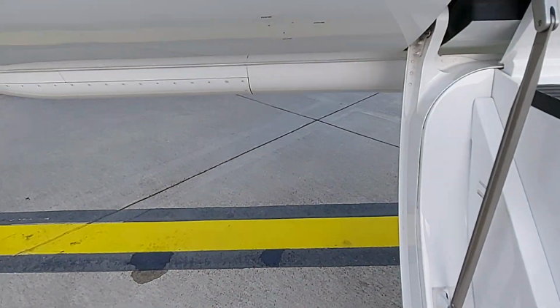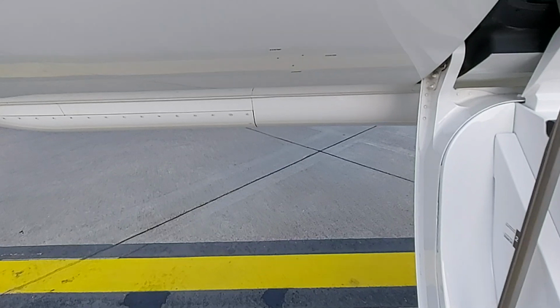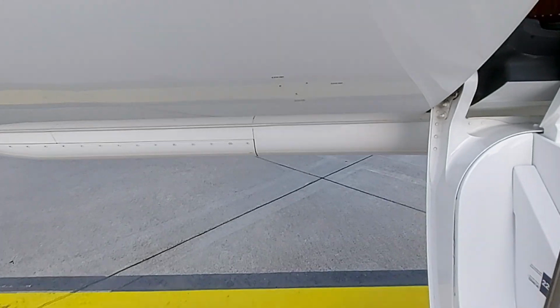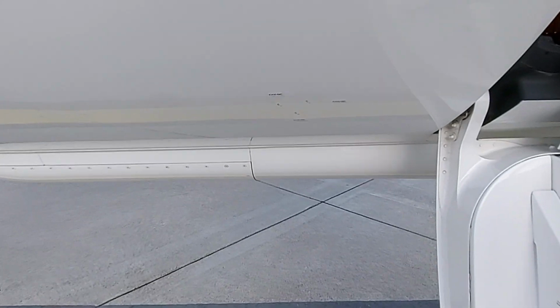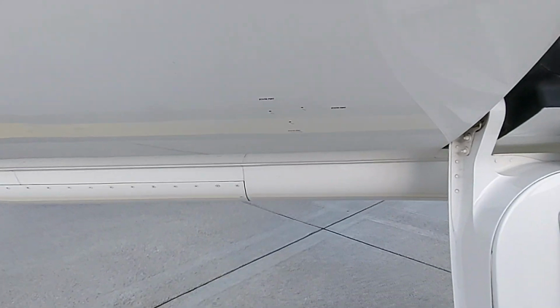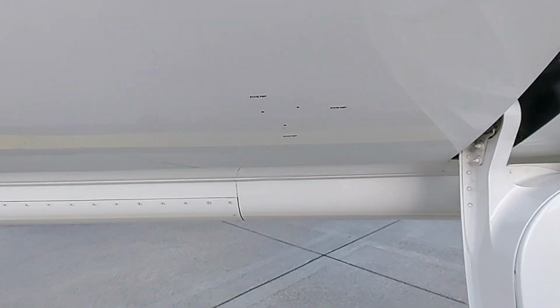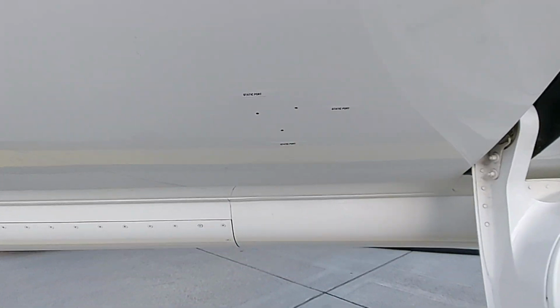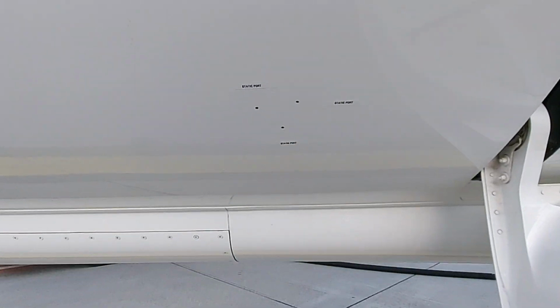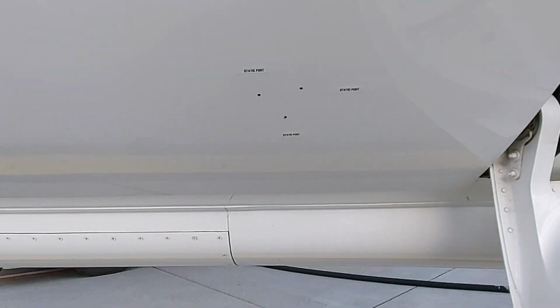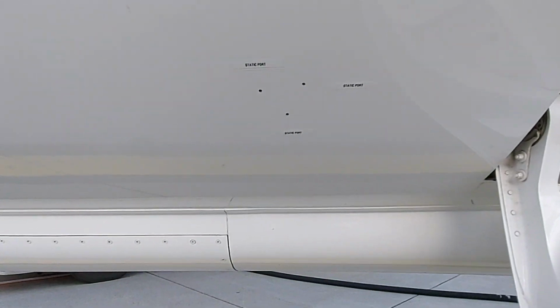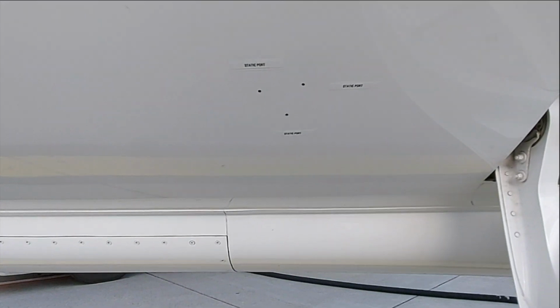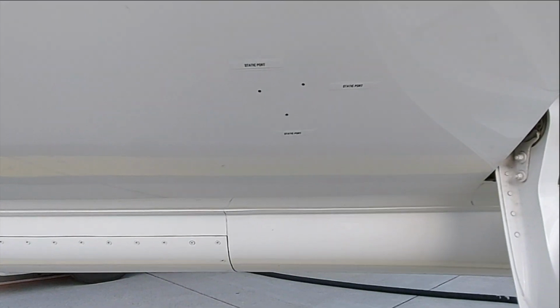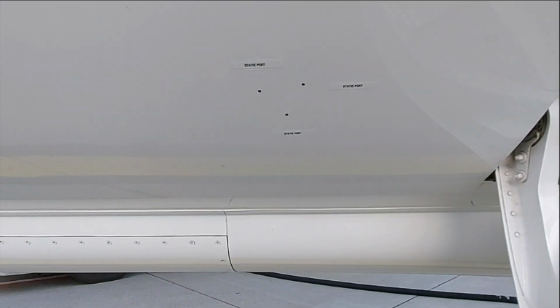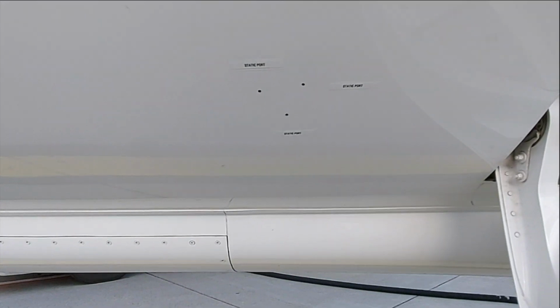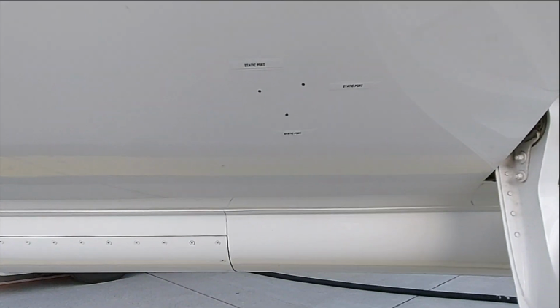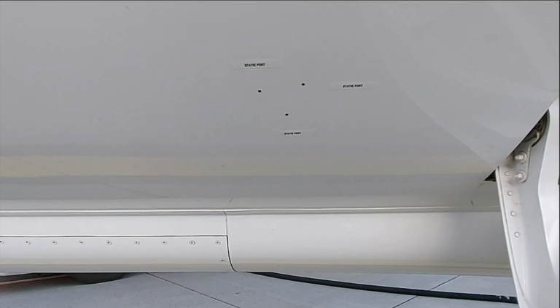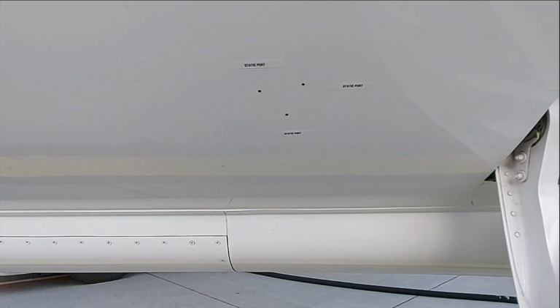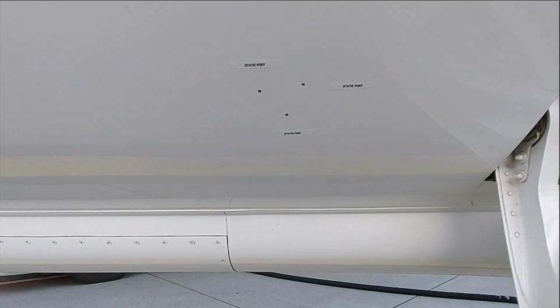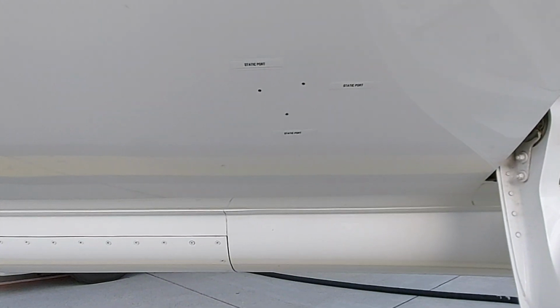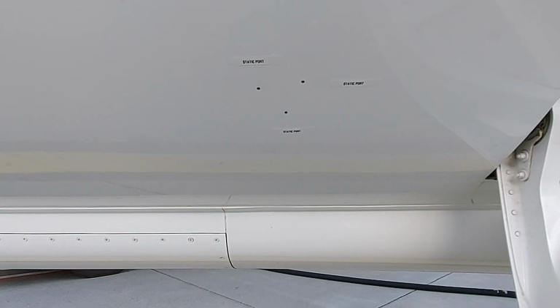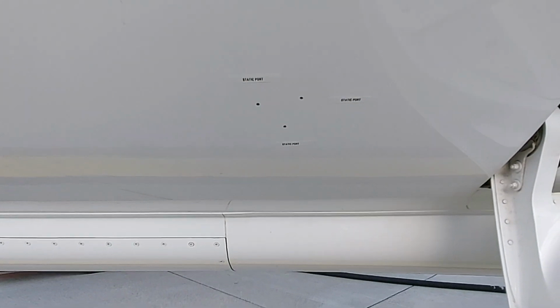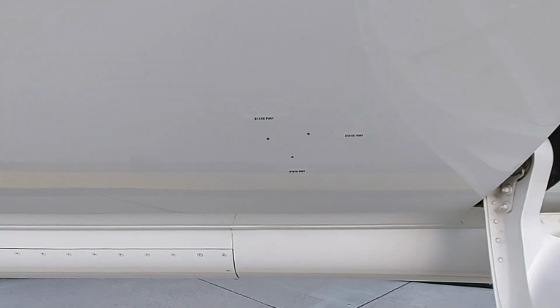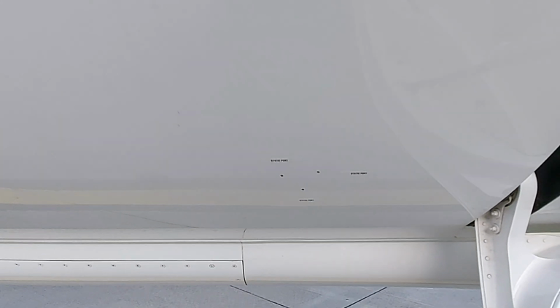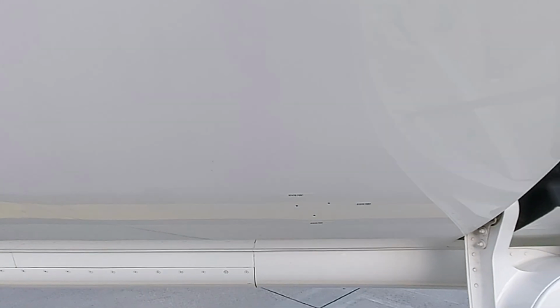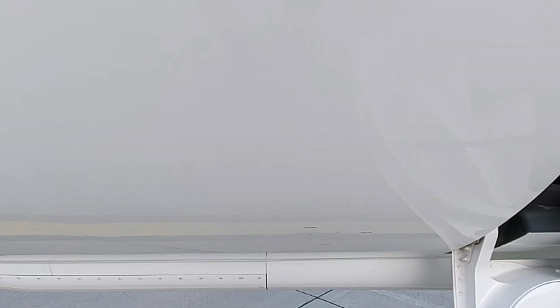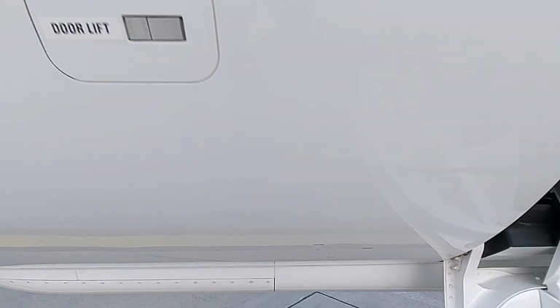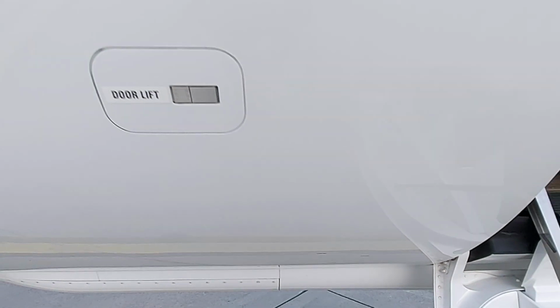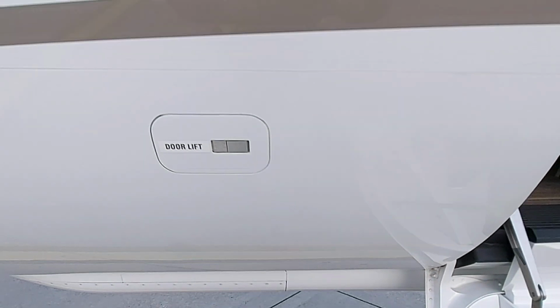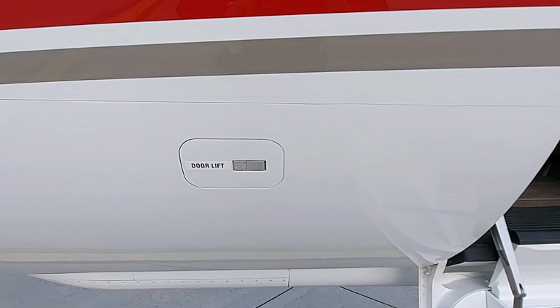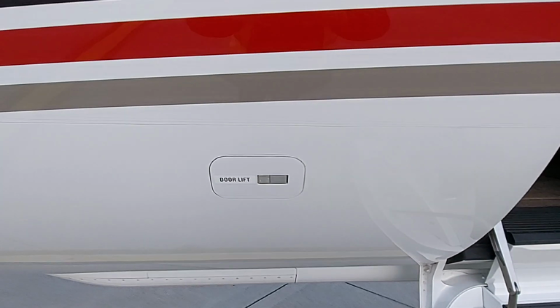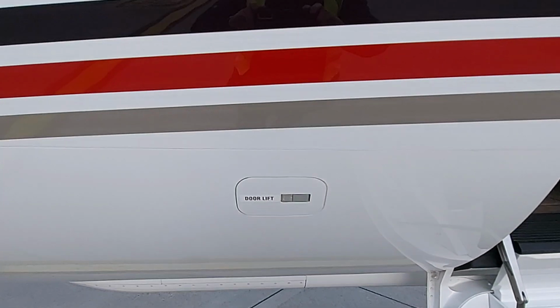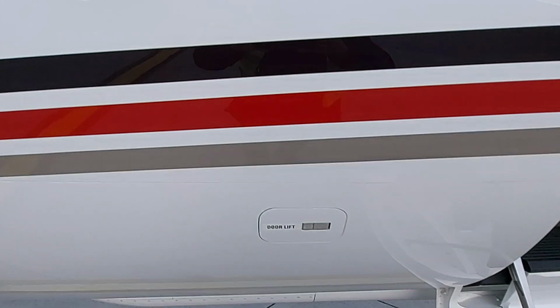Next, check the three static ports to see if they are clear. Then check the airway vane for free movement.